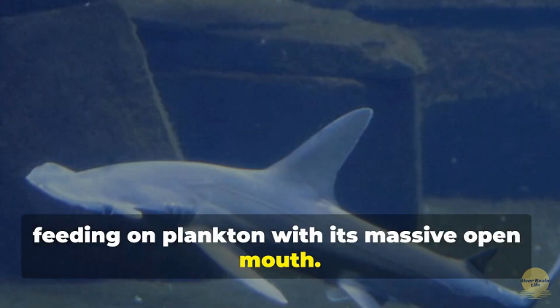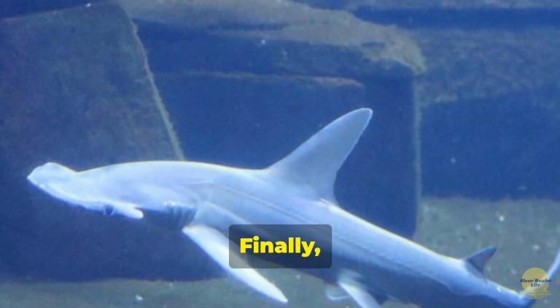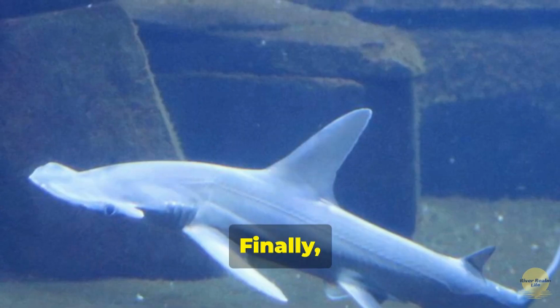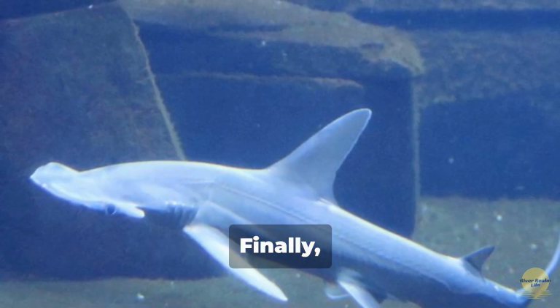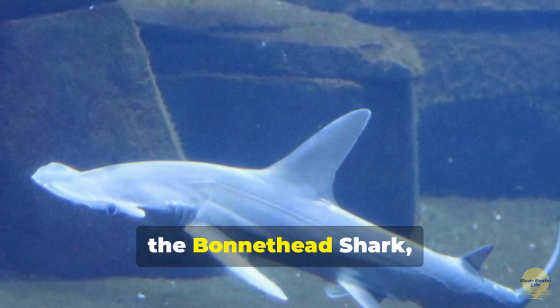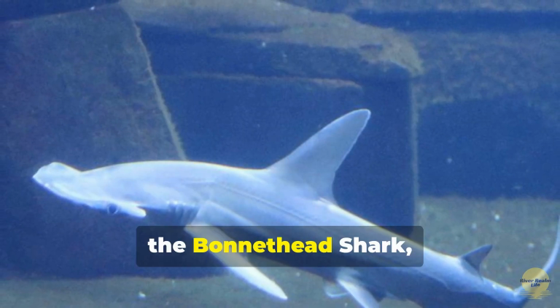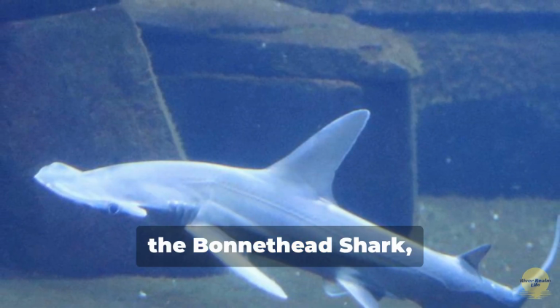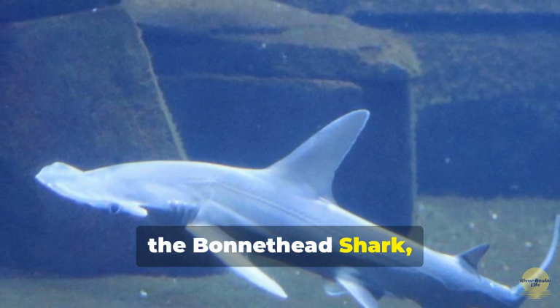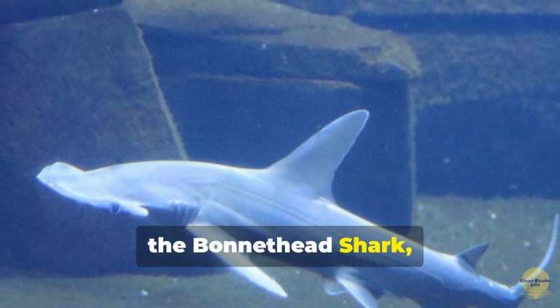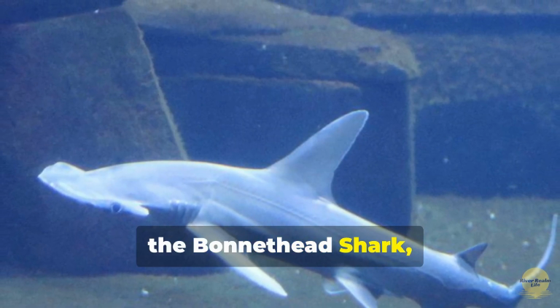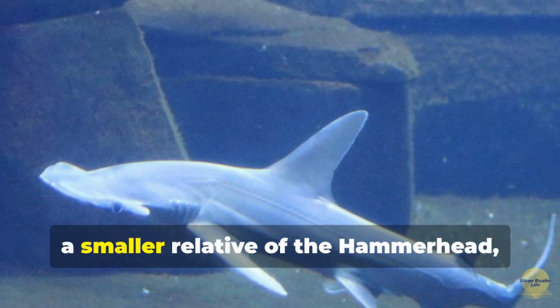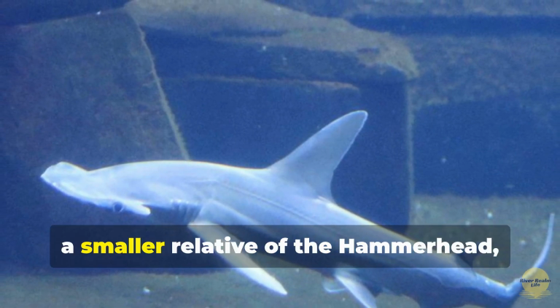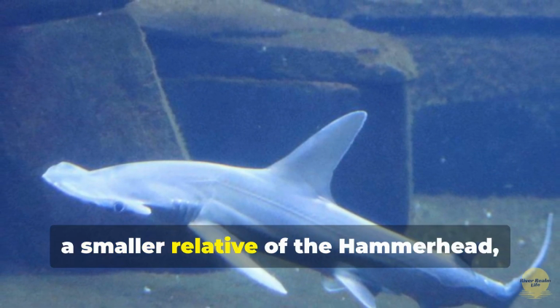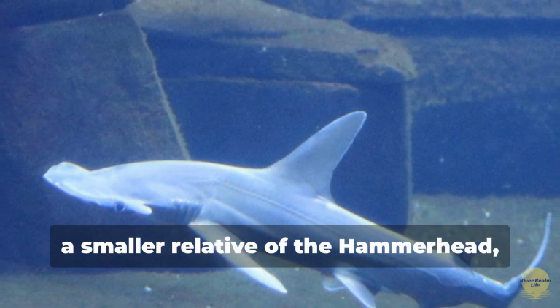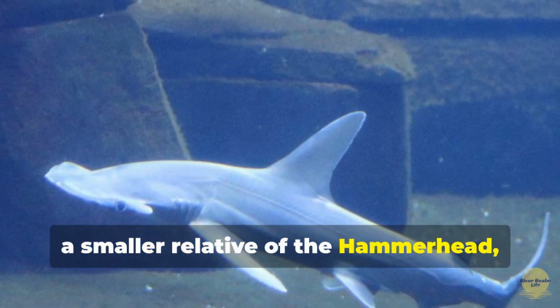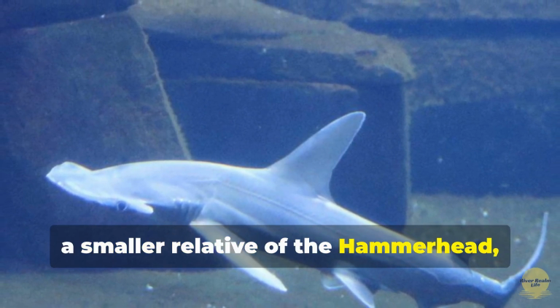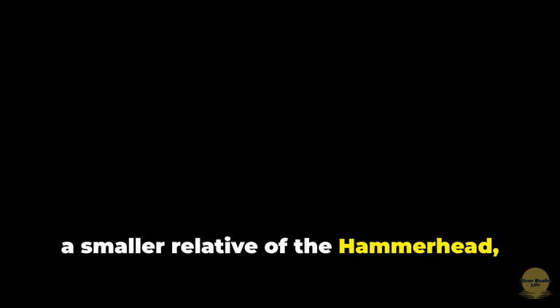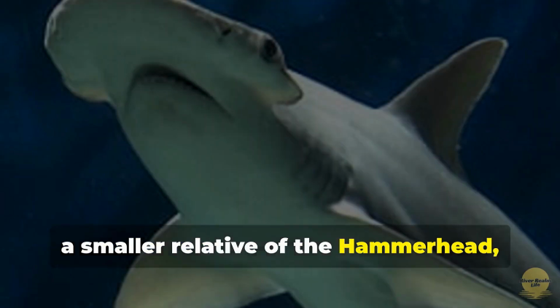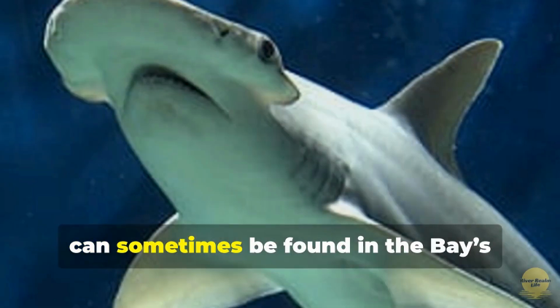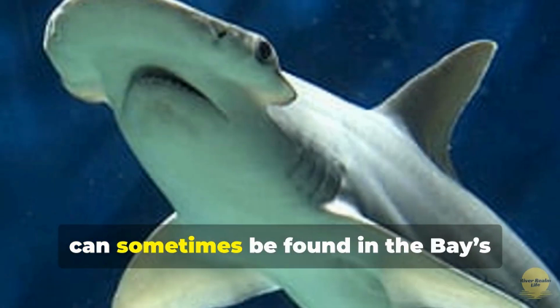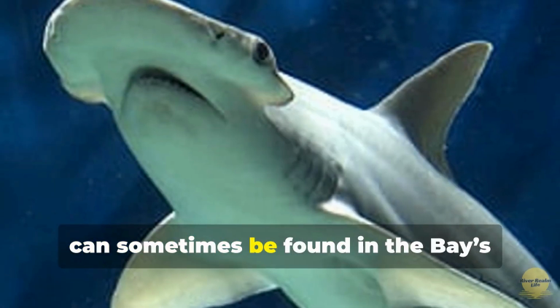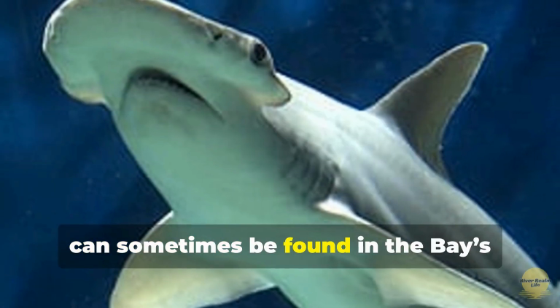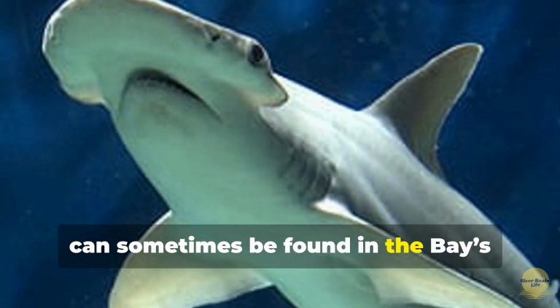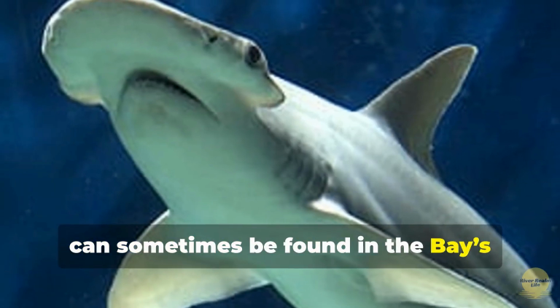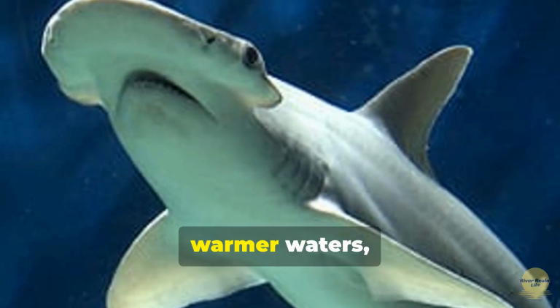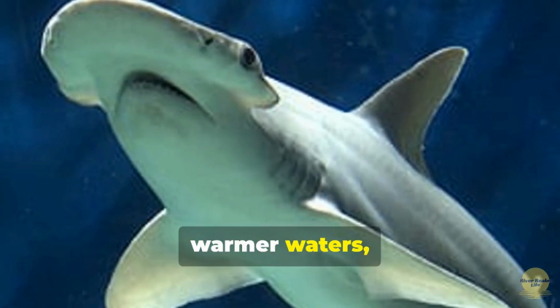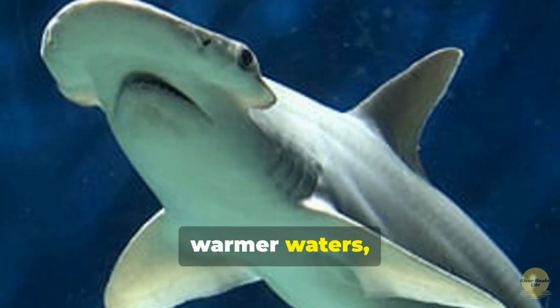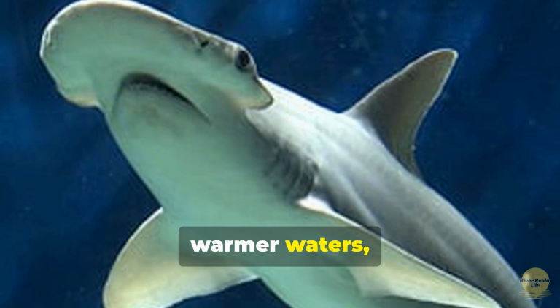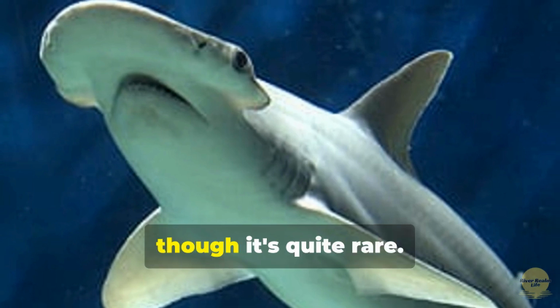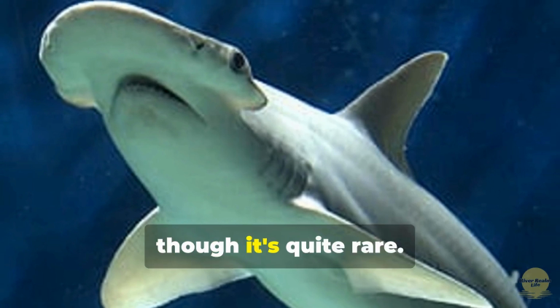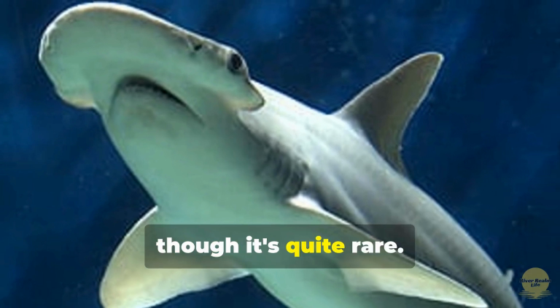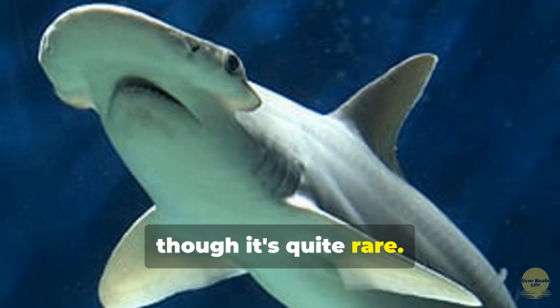Finally, the bonnethead shark, a smaller relative of the hammerhead, can sometimes be found in the bay's warmer waters, though it's quite rare.